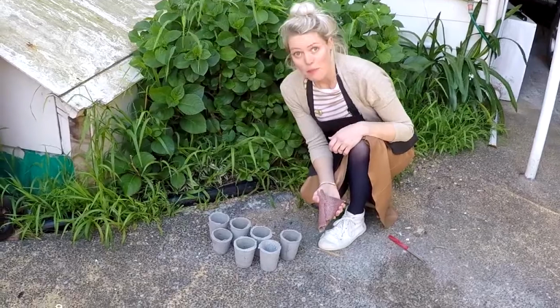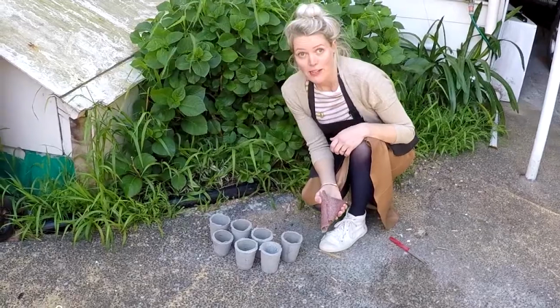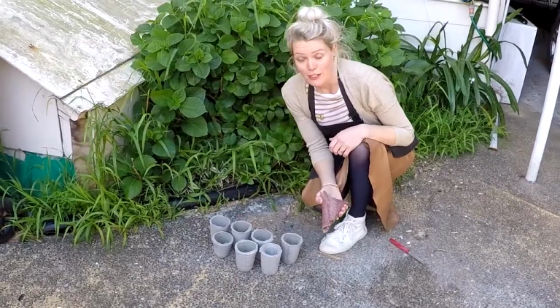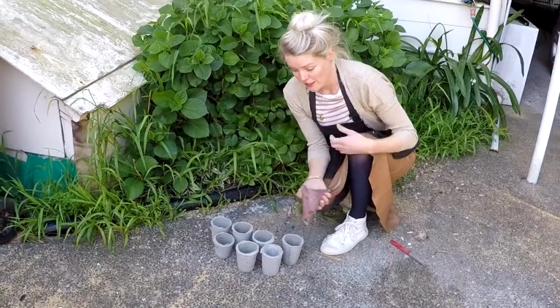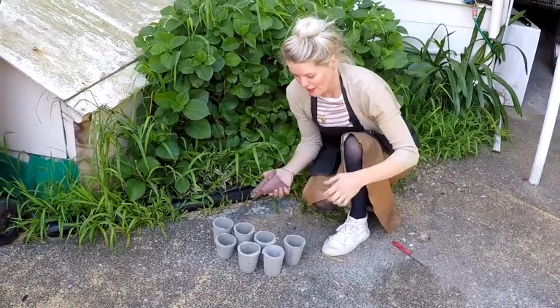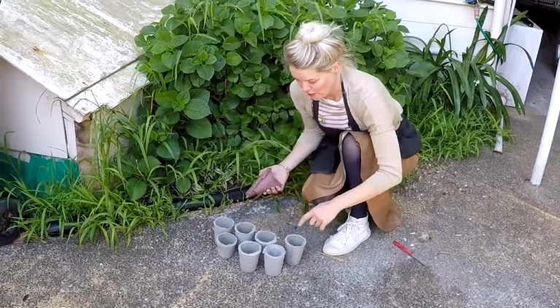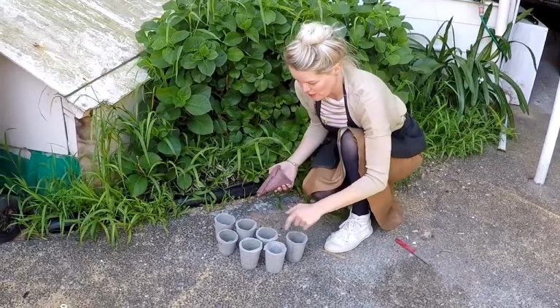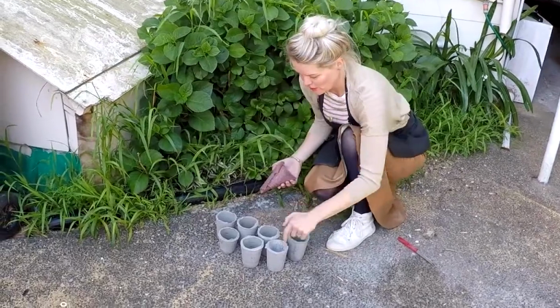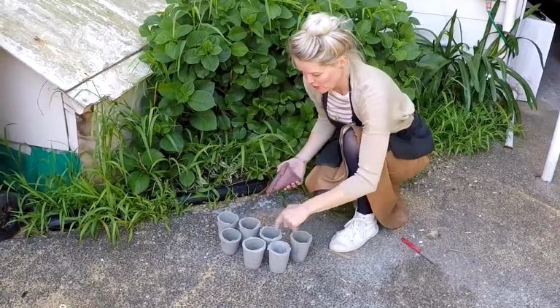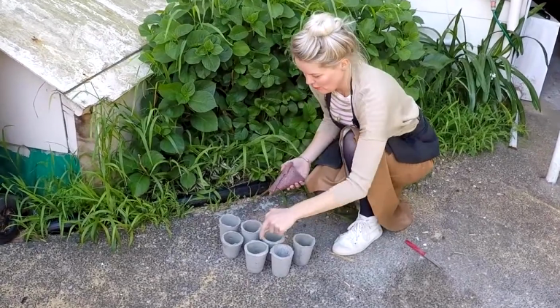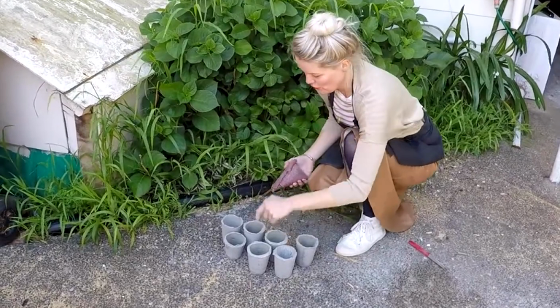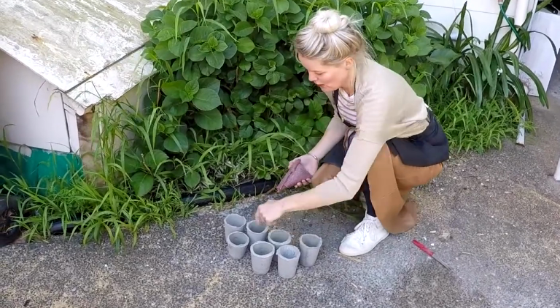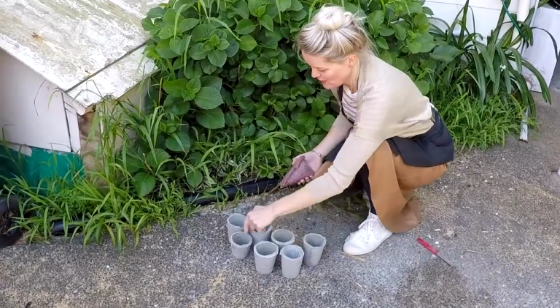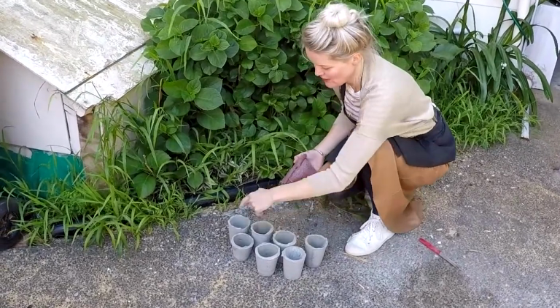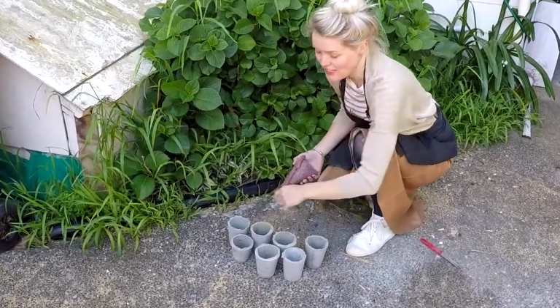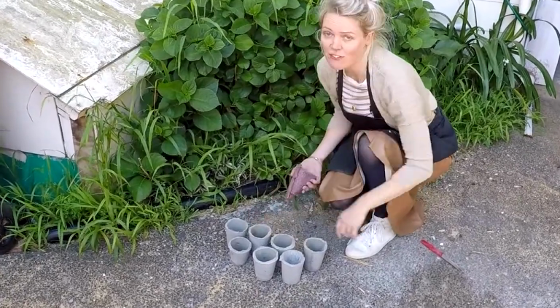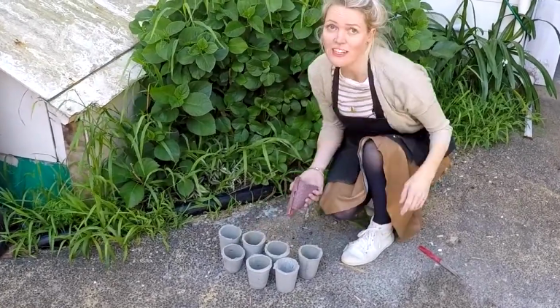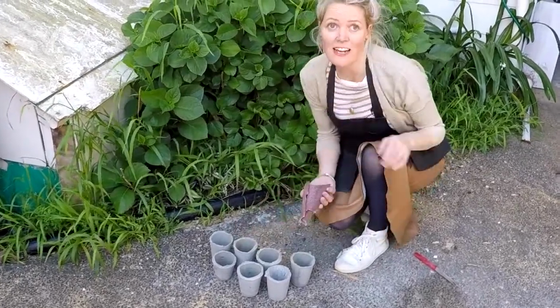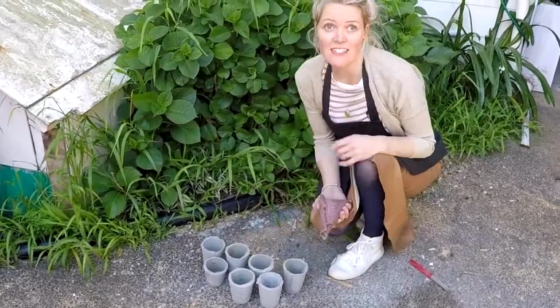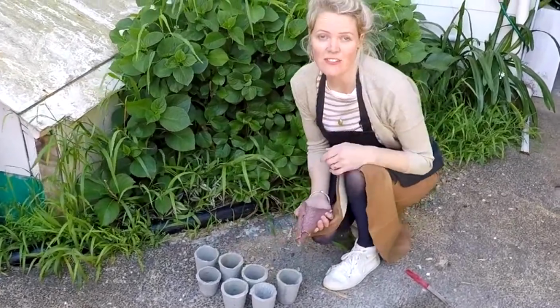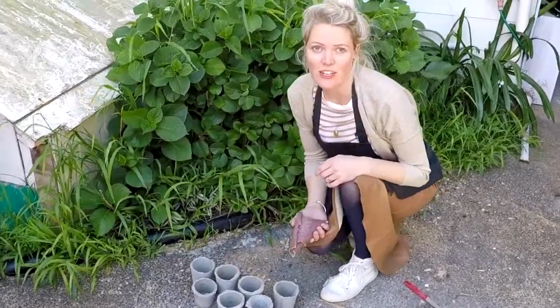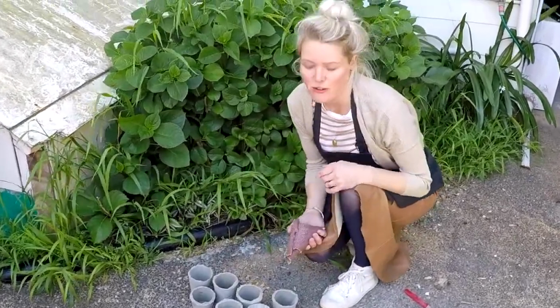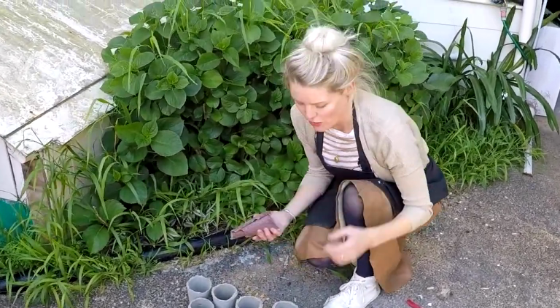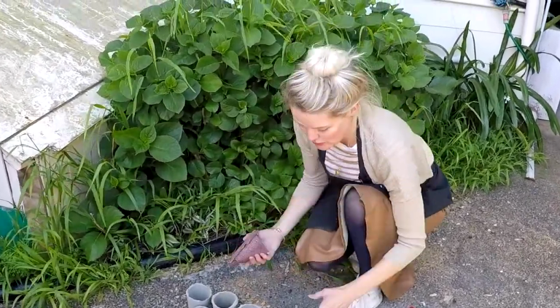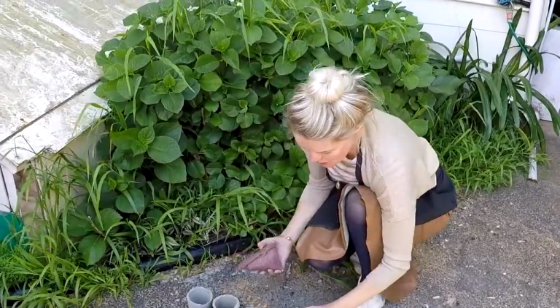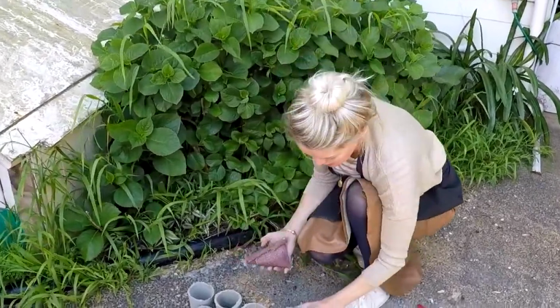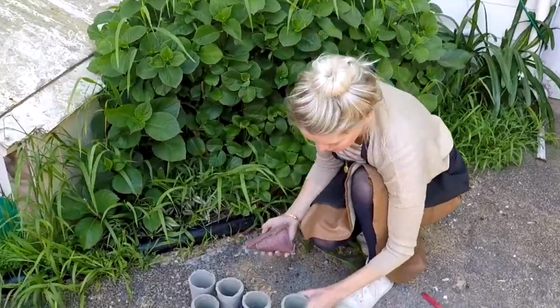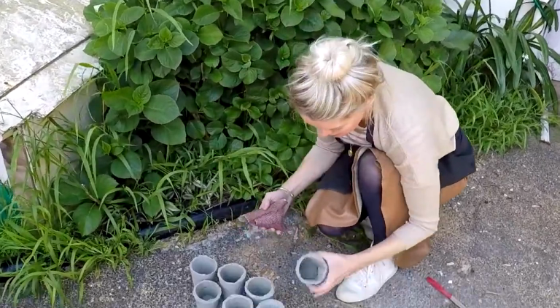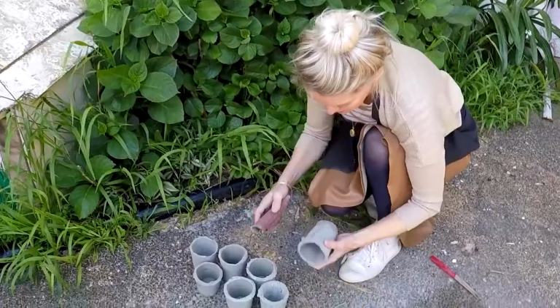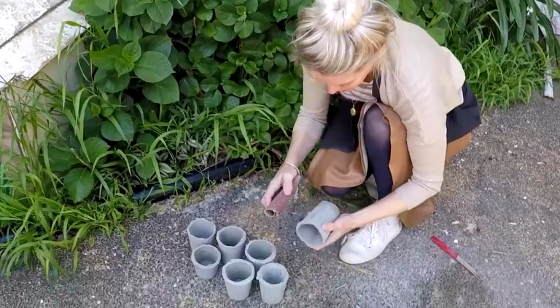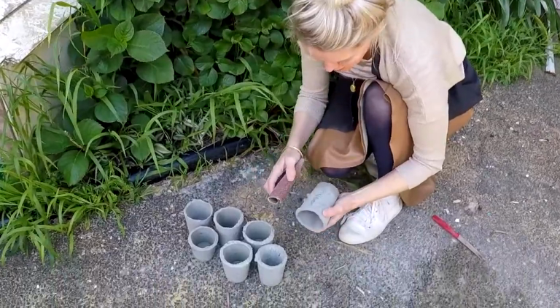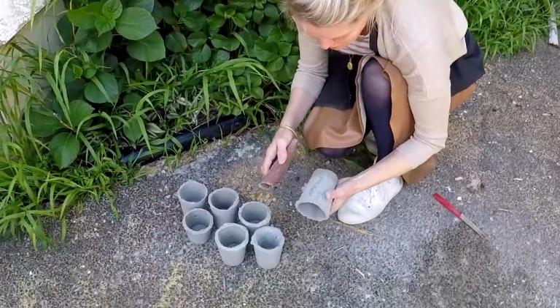Pretty good — one, two, three, four, five, six, seven out of seven. No holes. All of them usable.